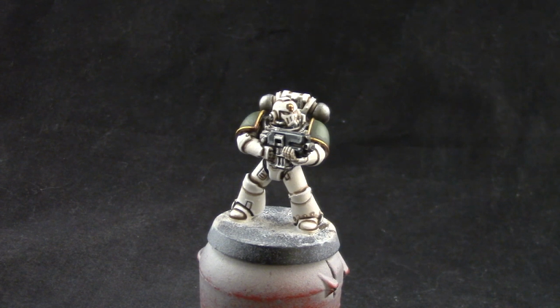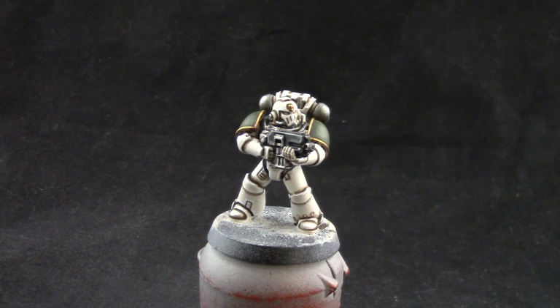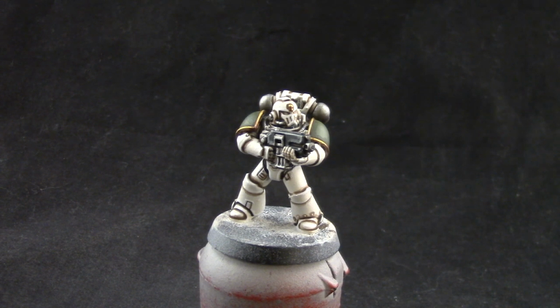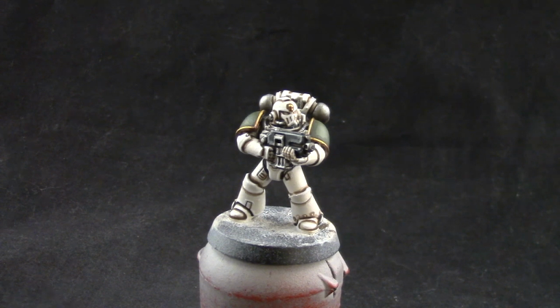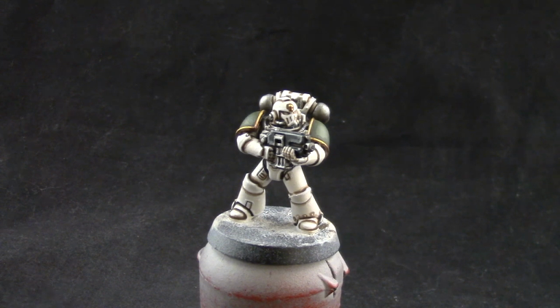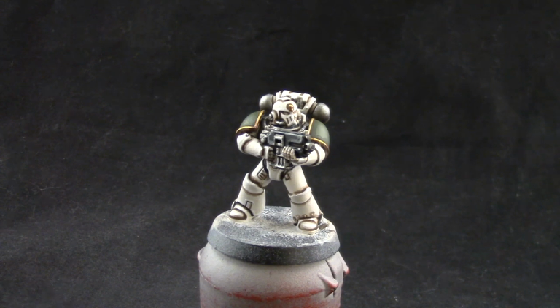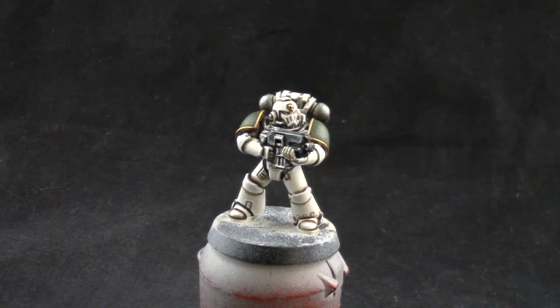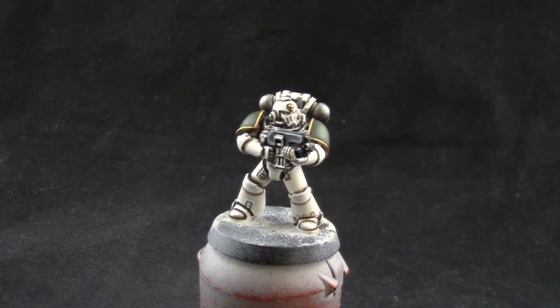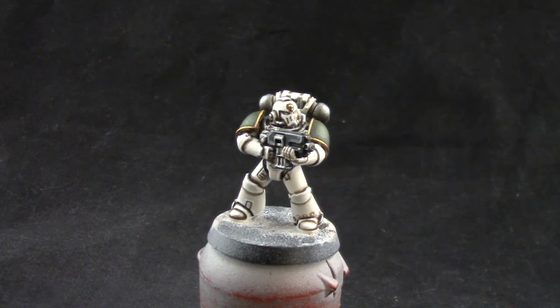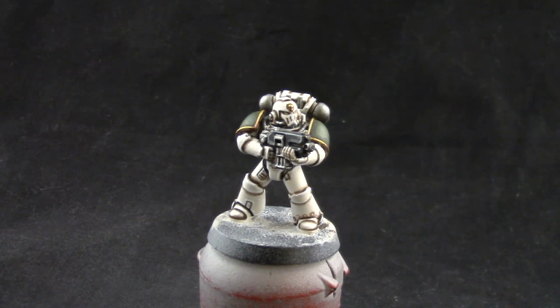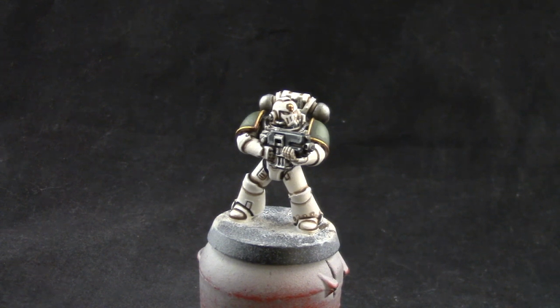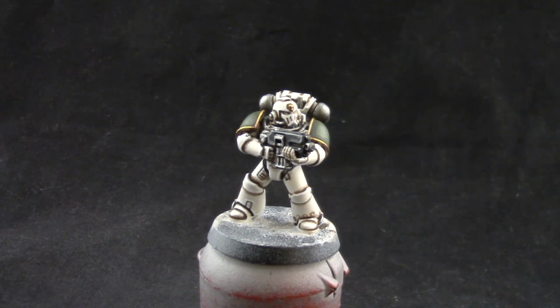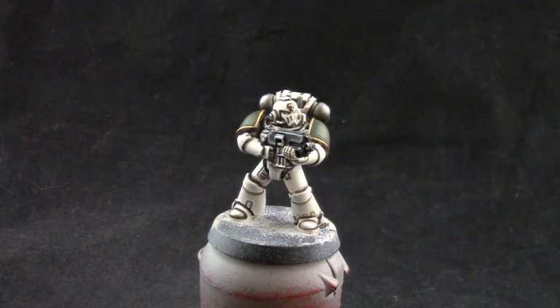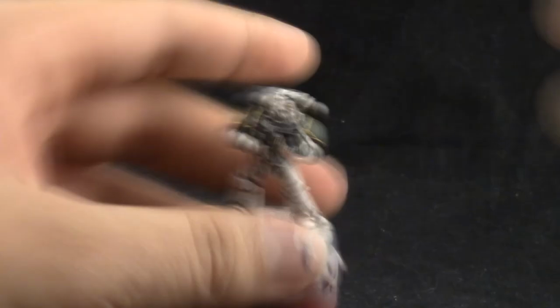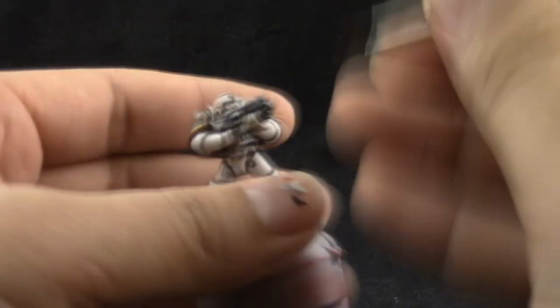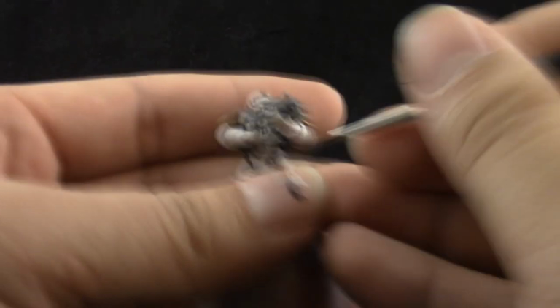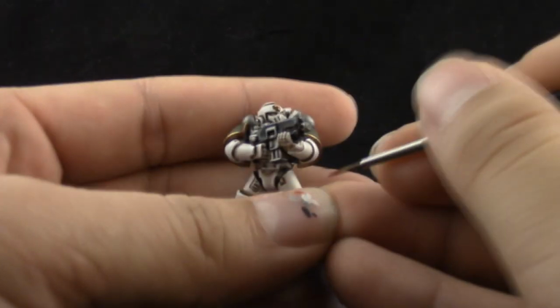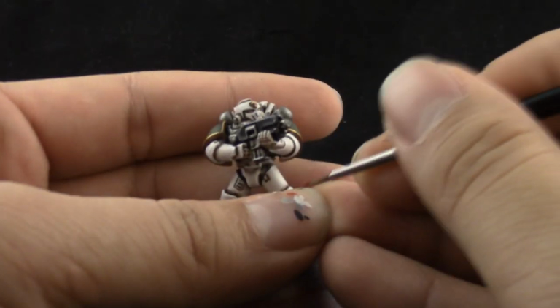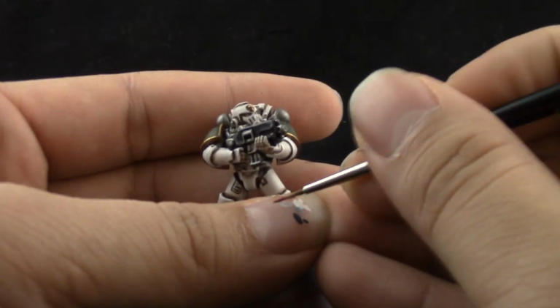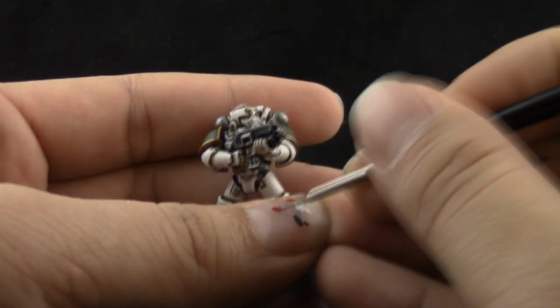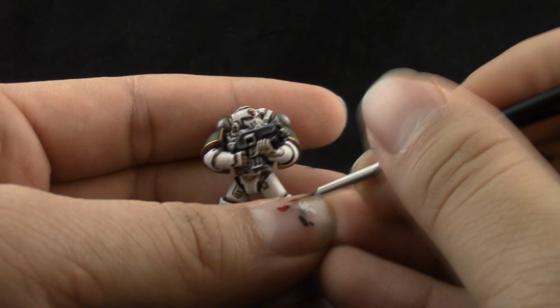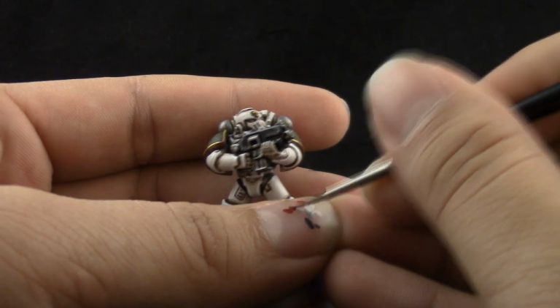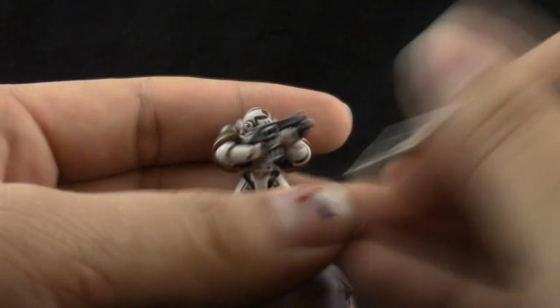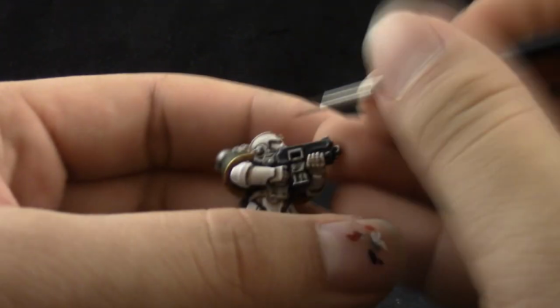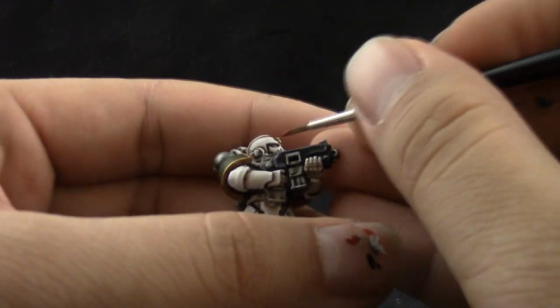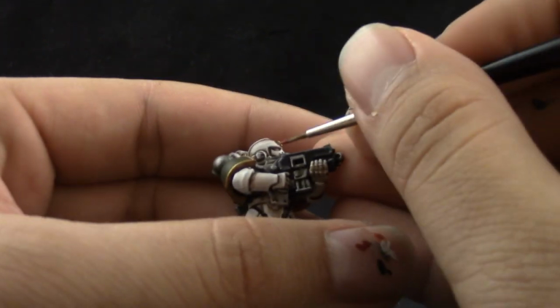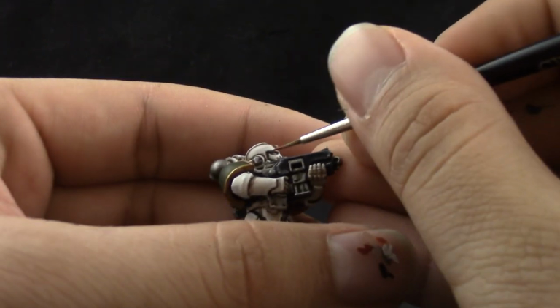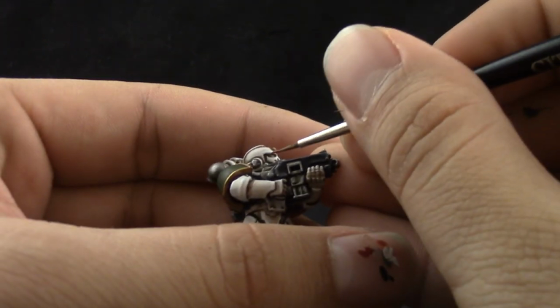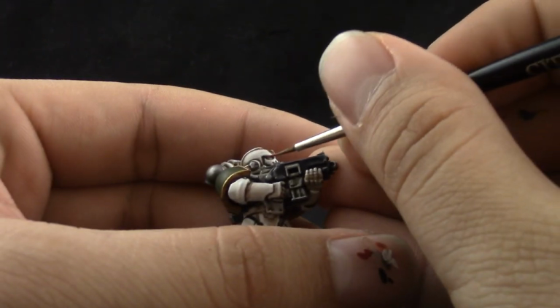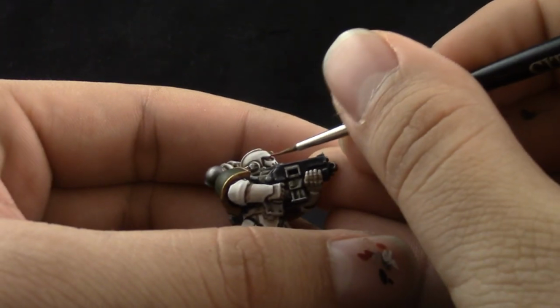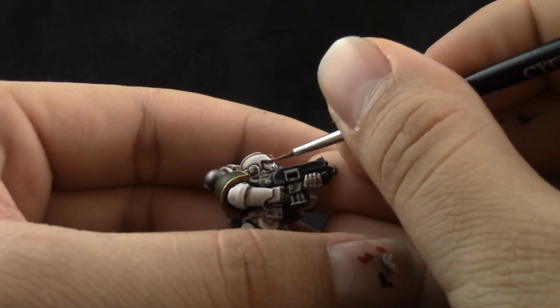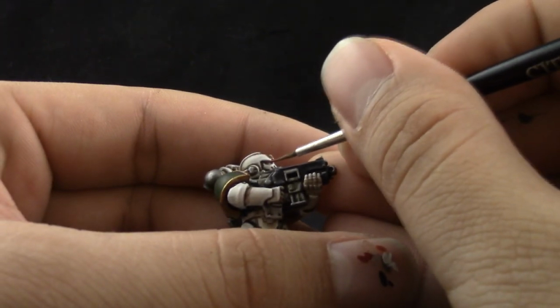I'm going to start with Khorne Red, which is a very dark red, for the base of the eye lens. I'm just trying to paint the whole lens in red.